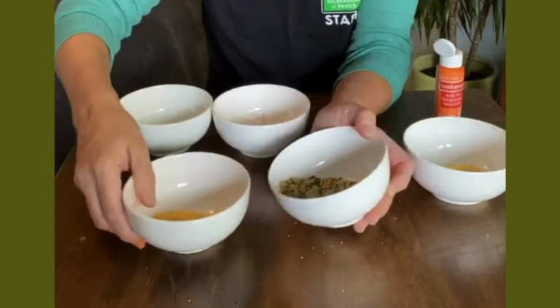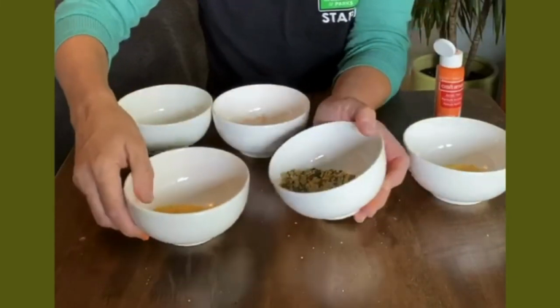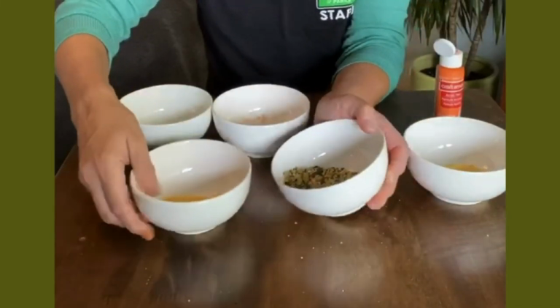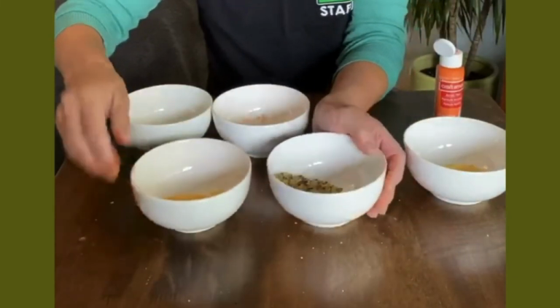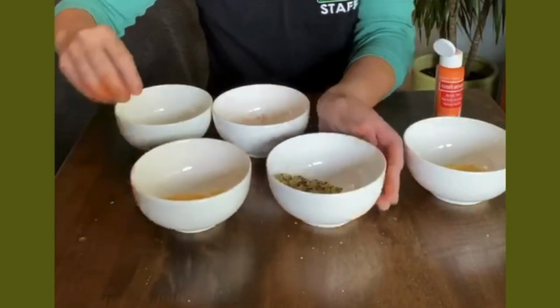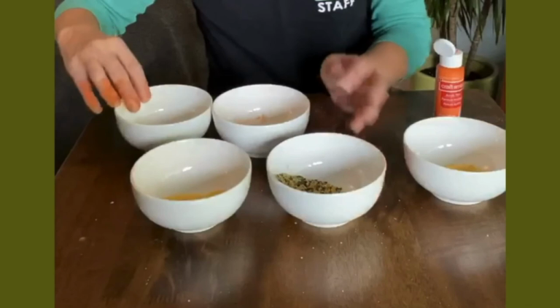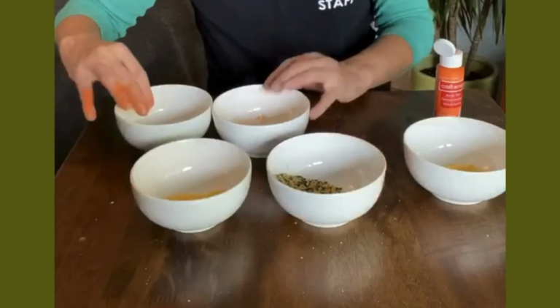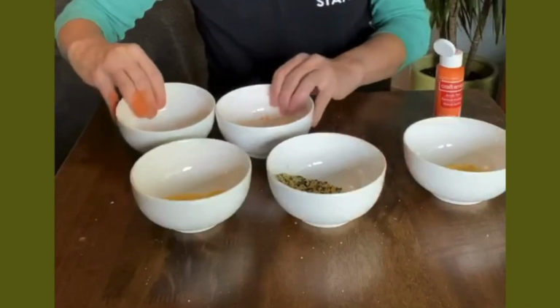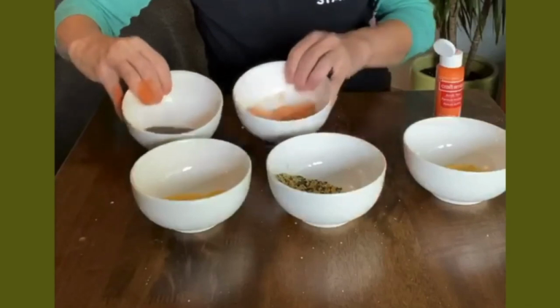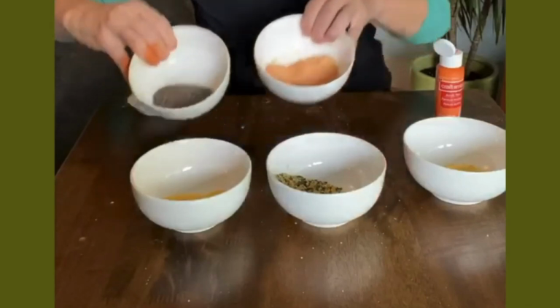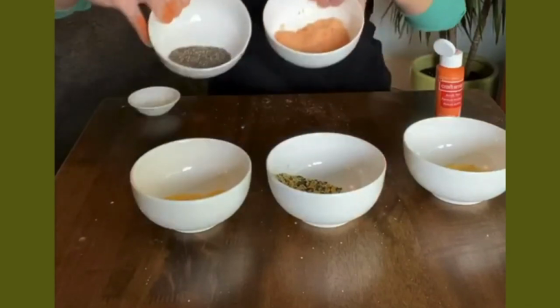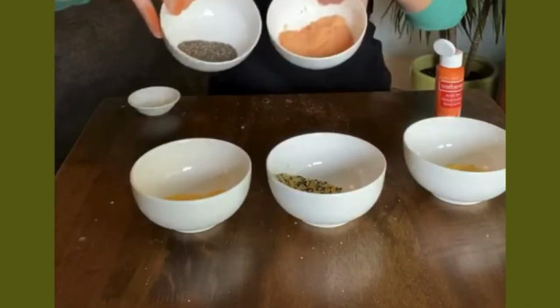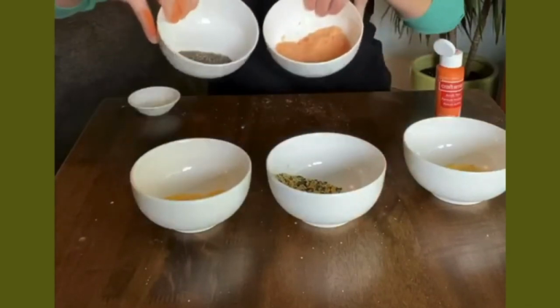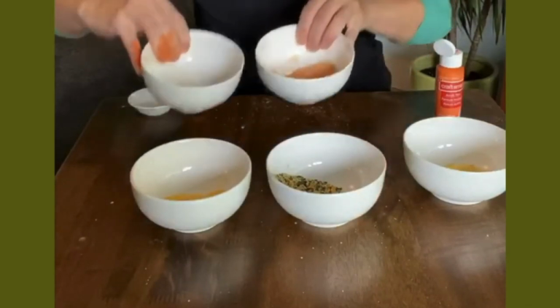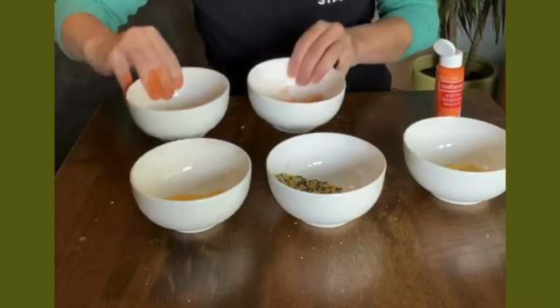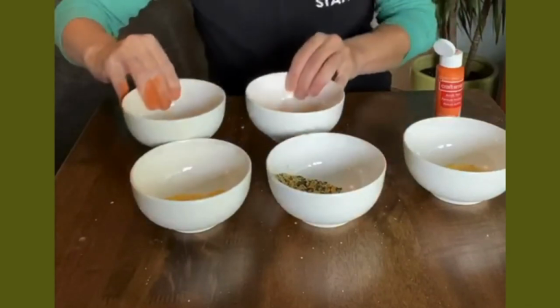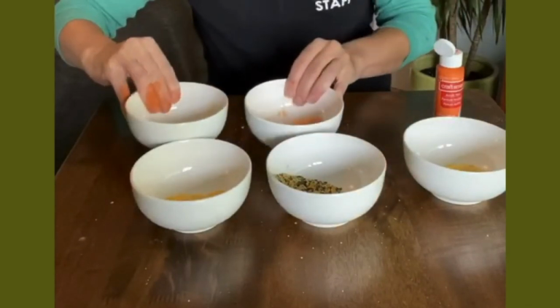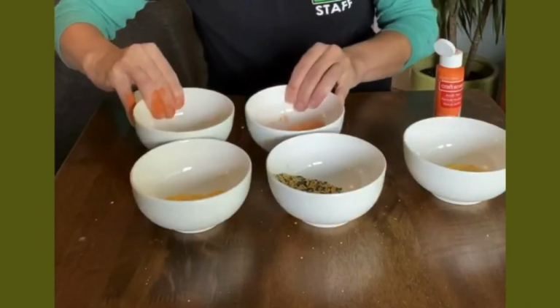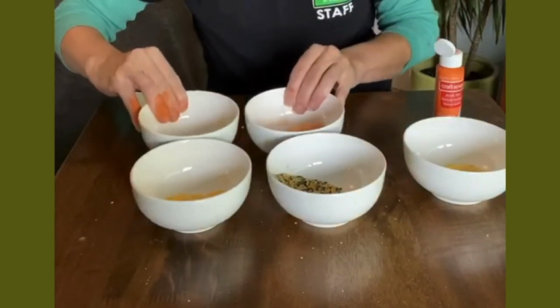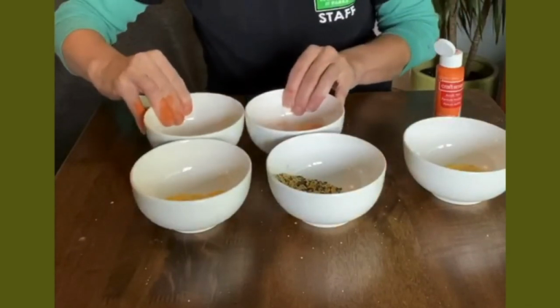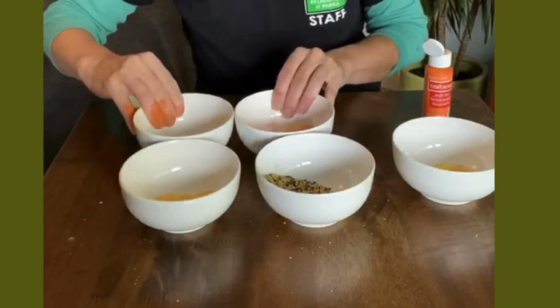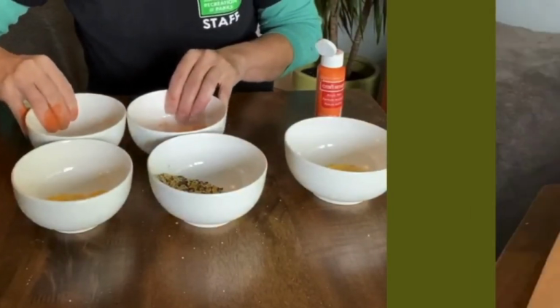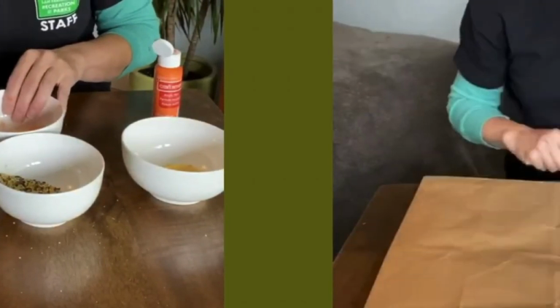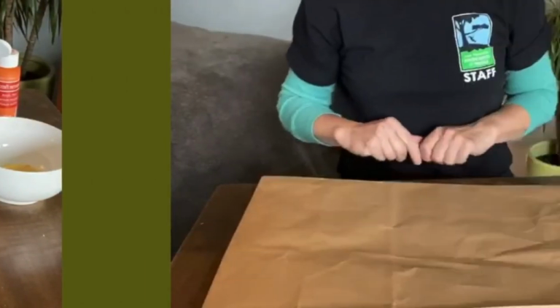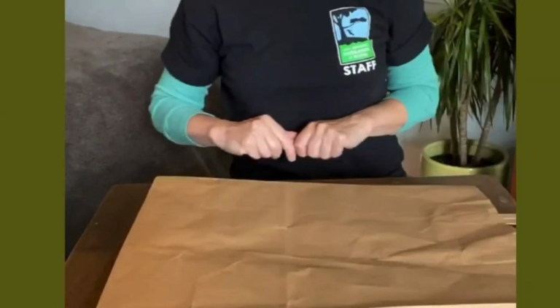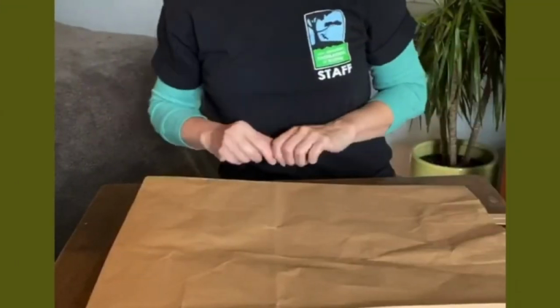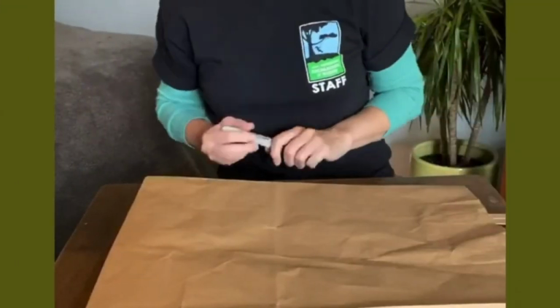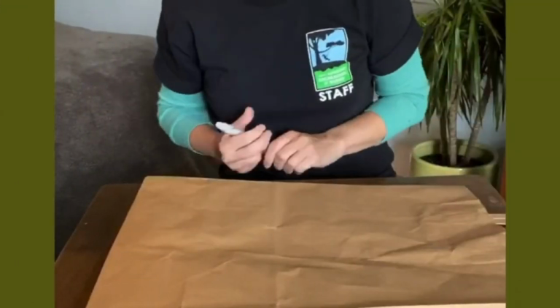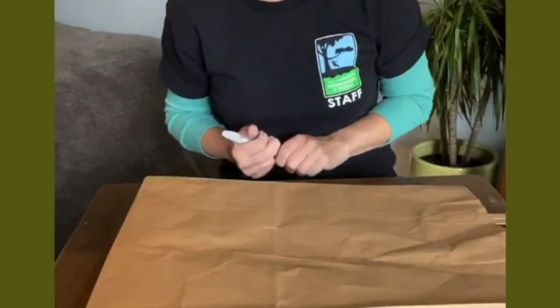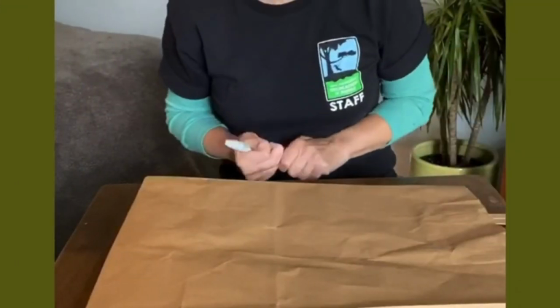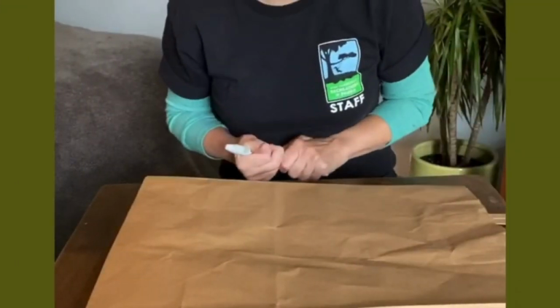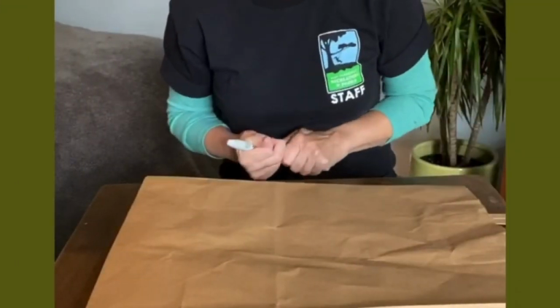So we have a few different colors of sand here. Now we're ready to make our sand dabs.